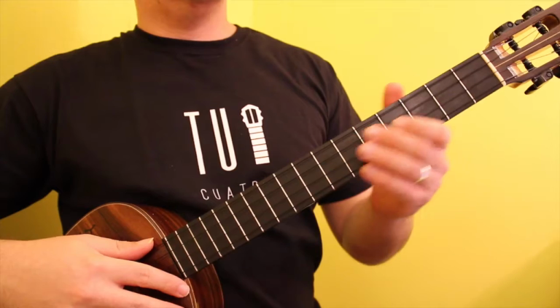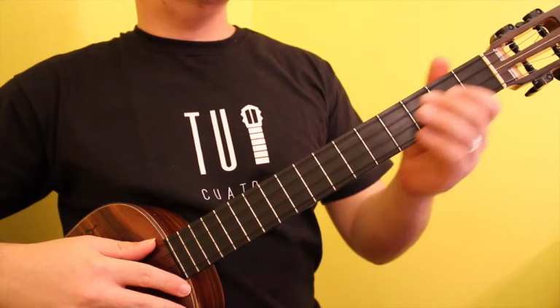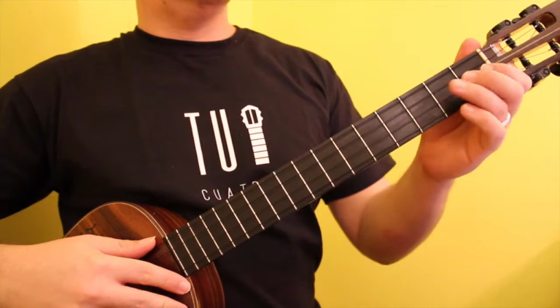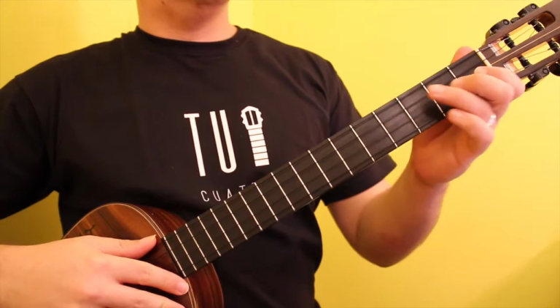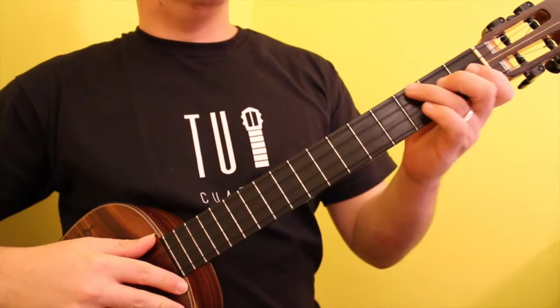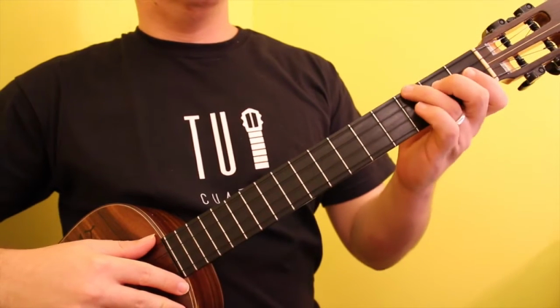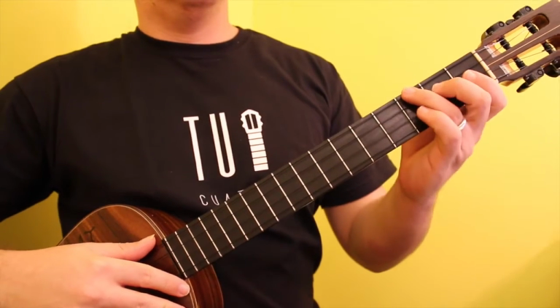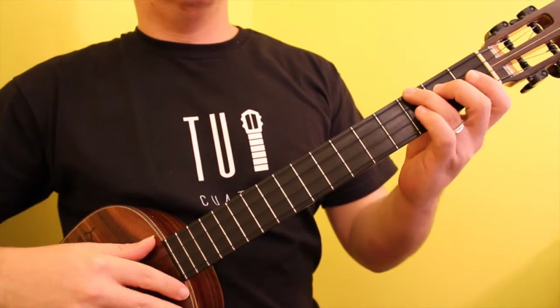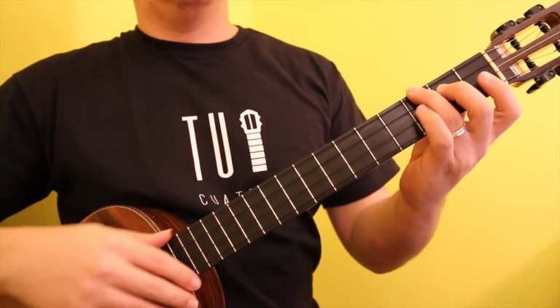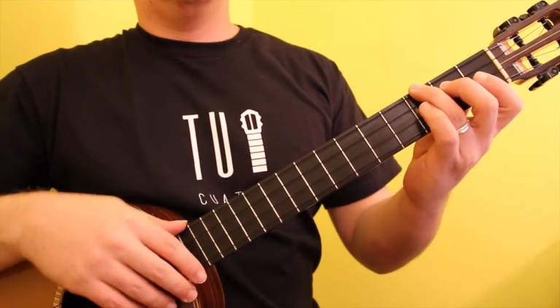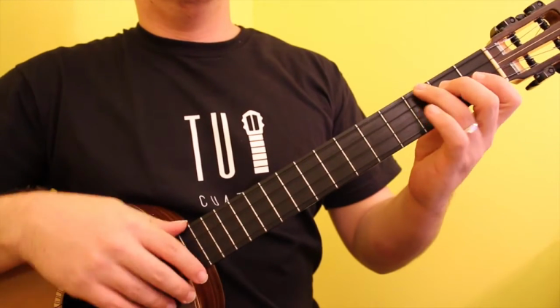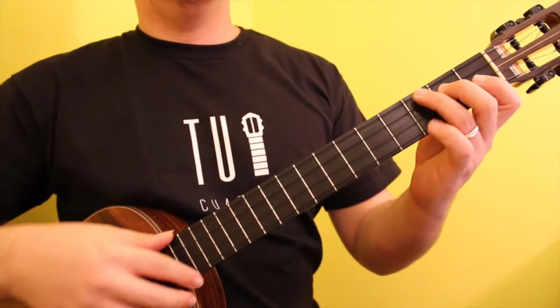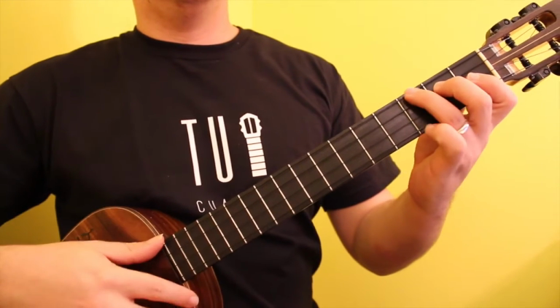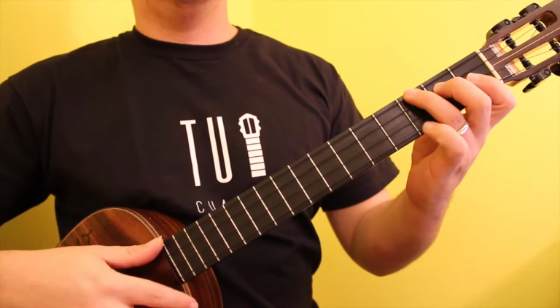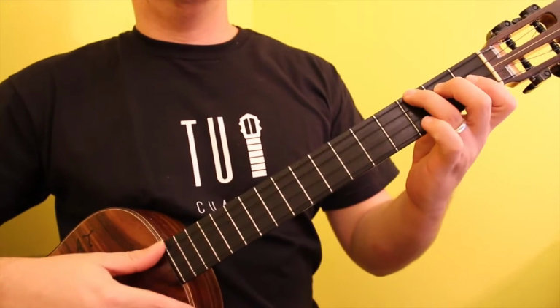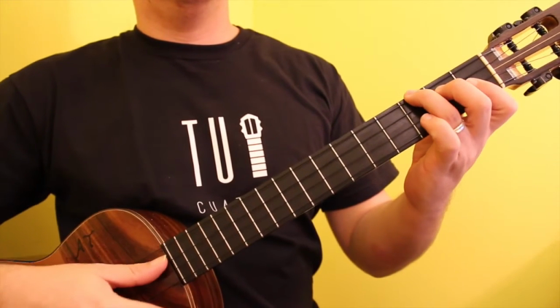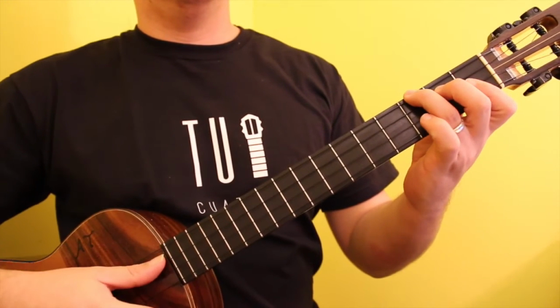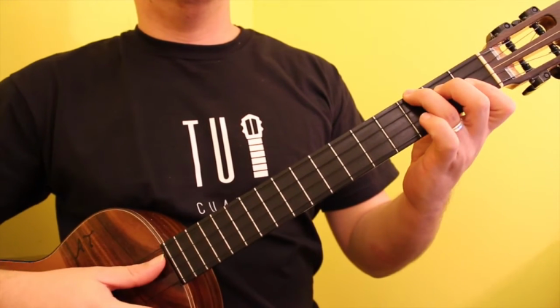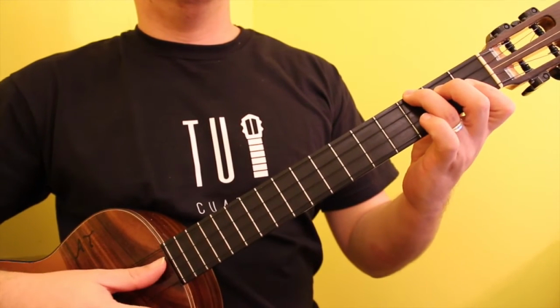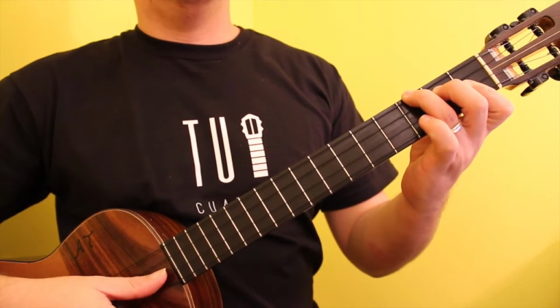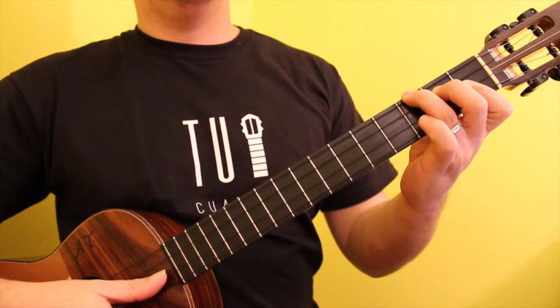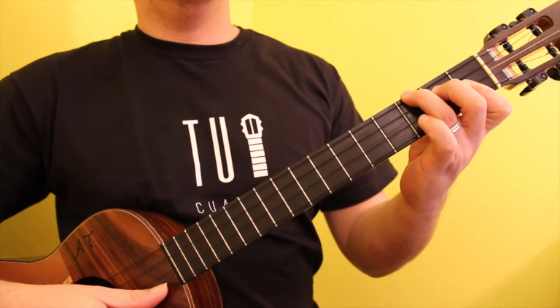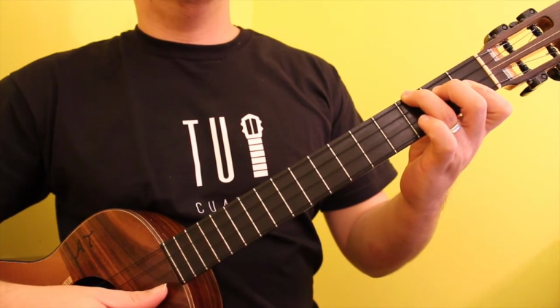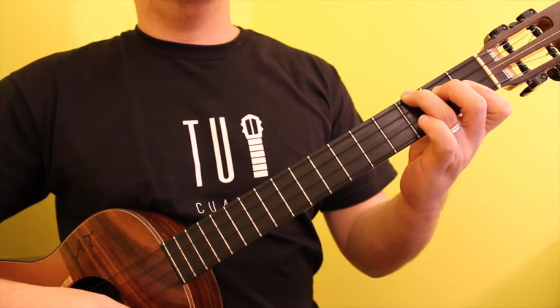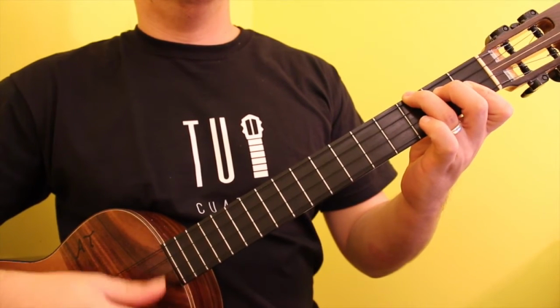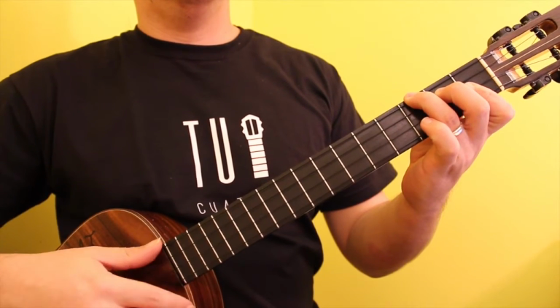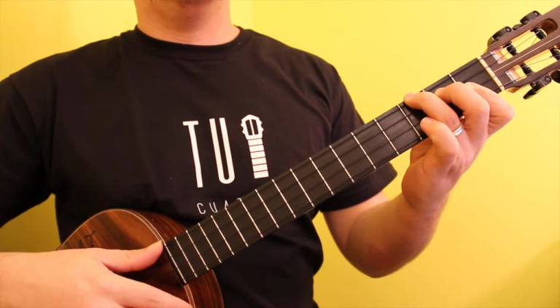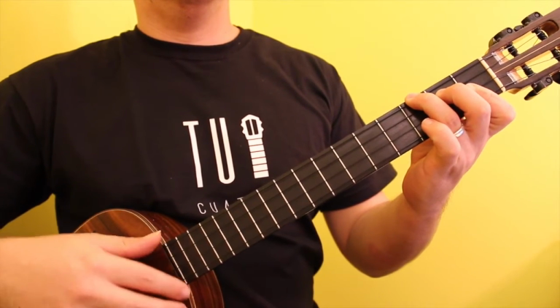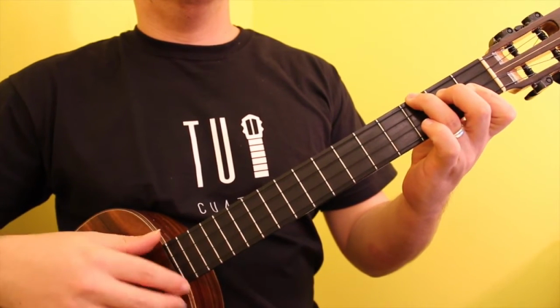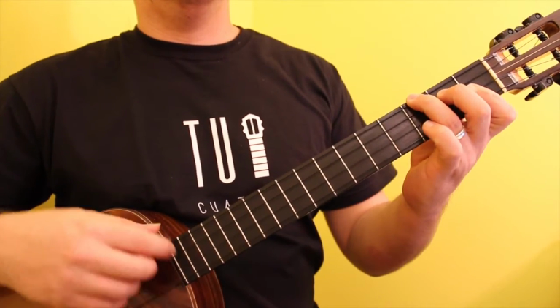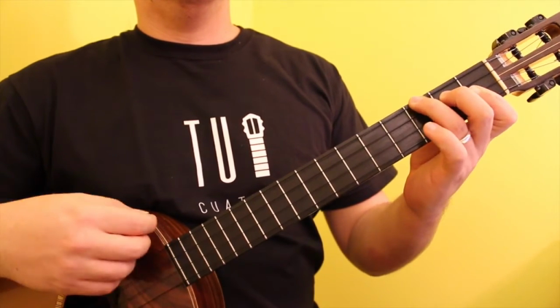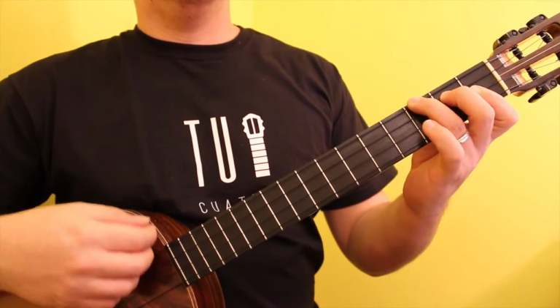The C major chord consists of the notes C, E, G, and C.